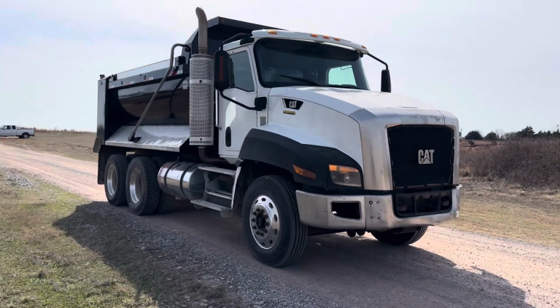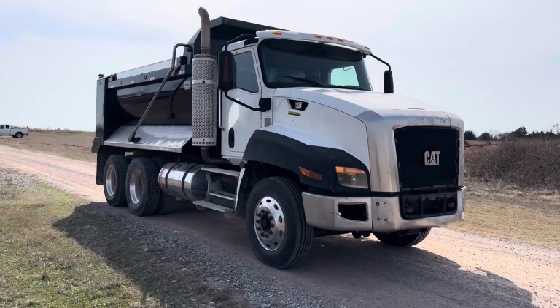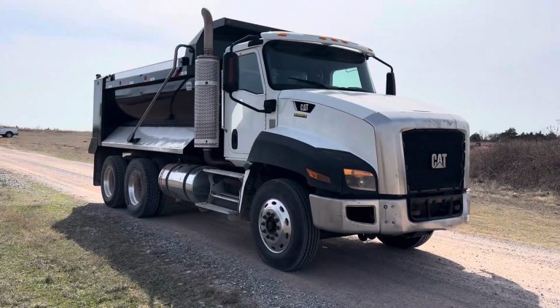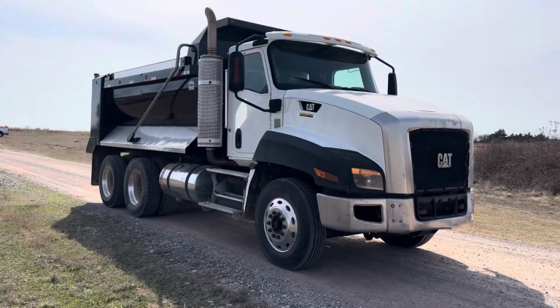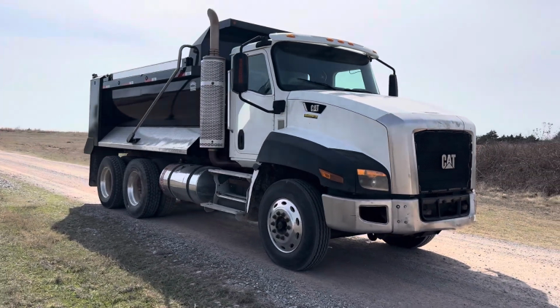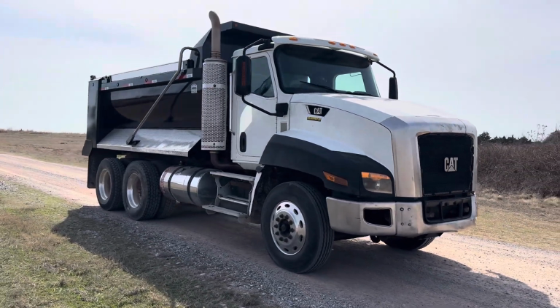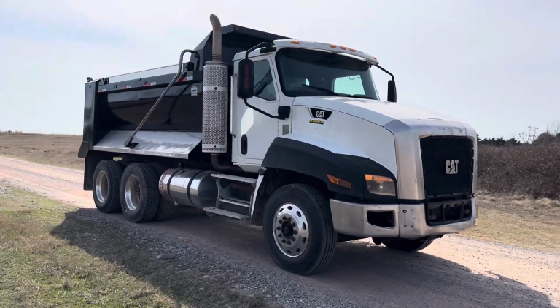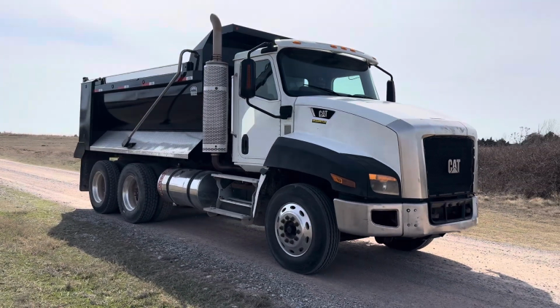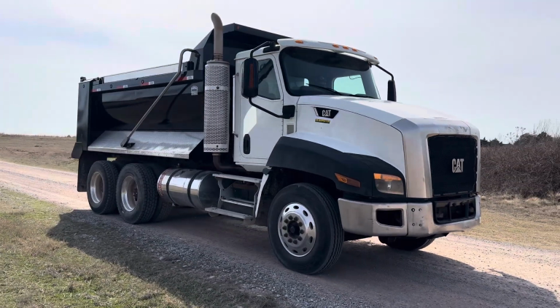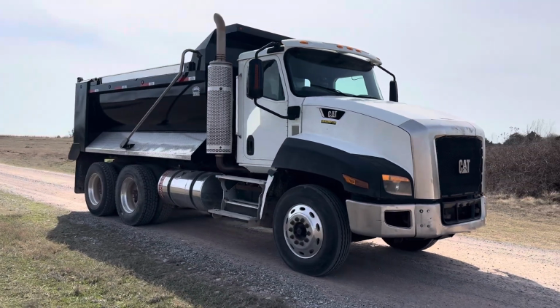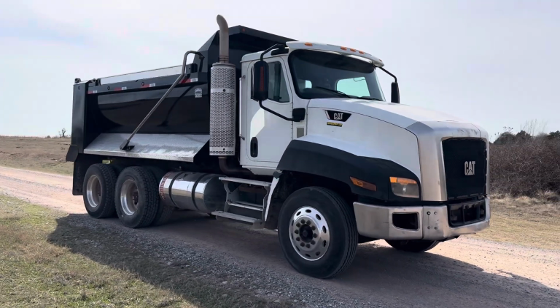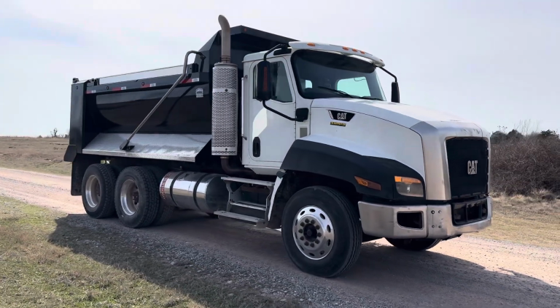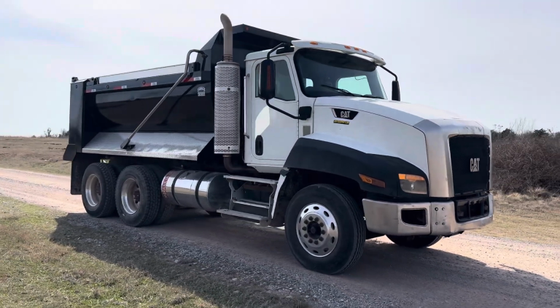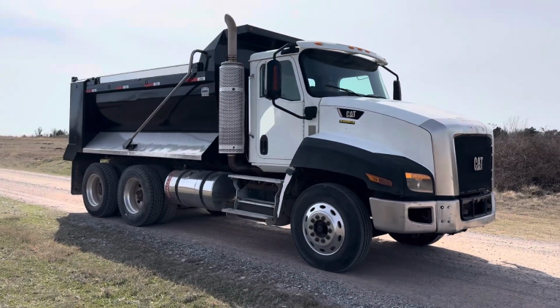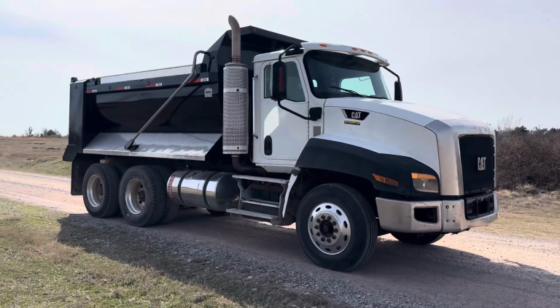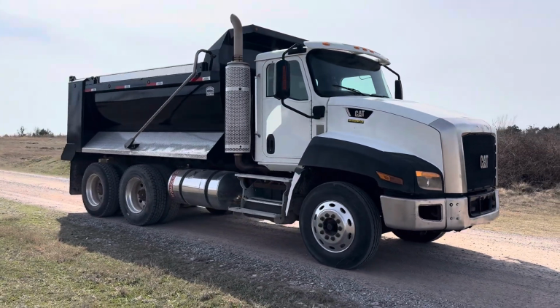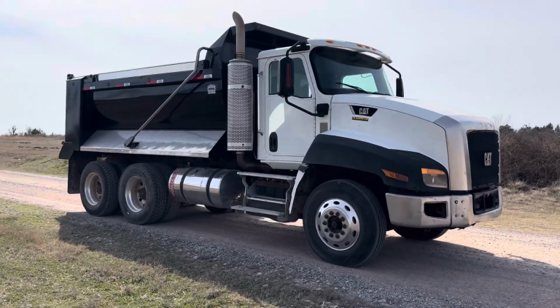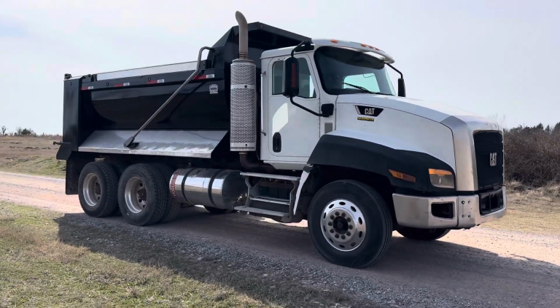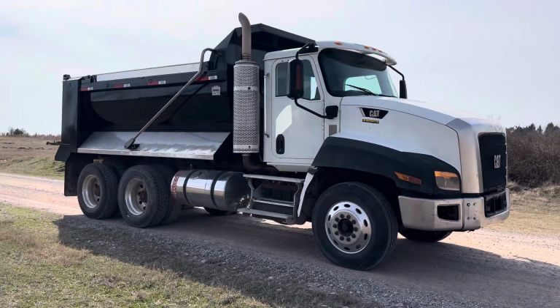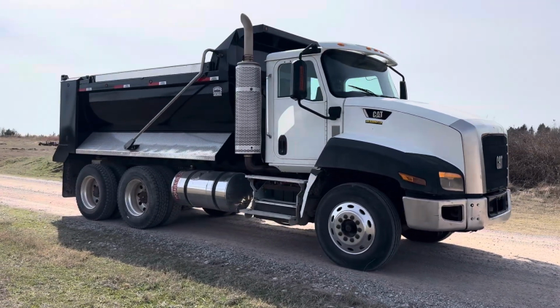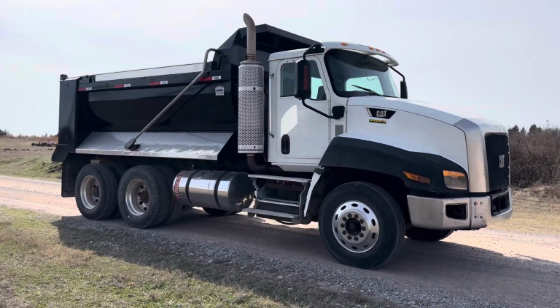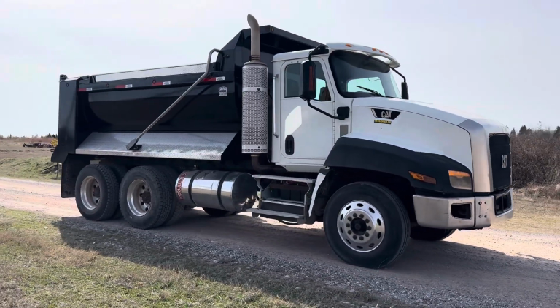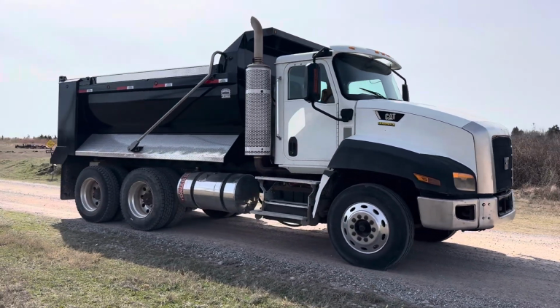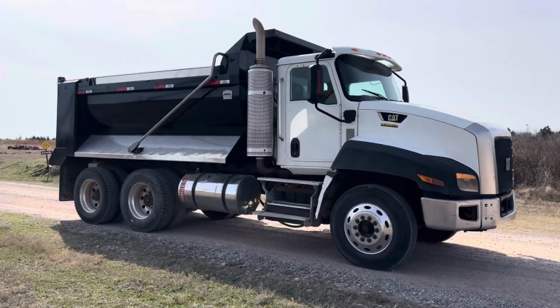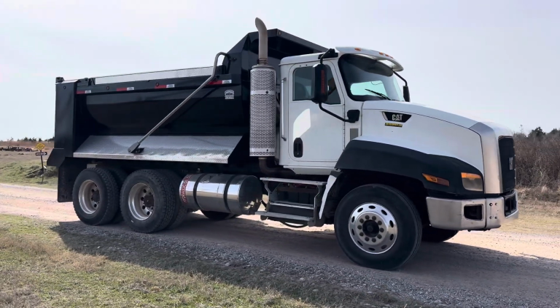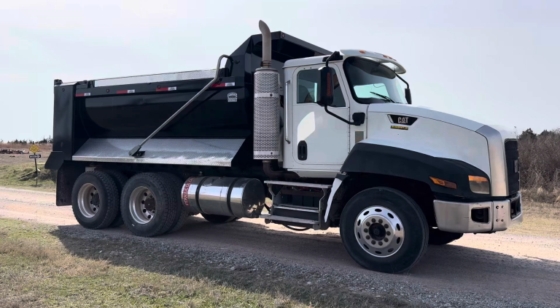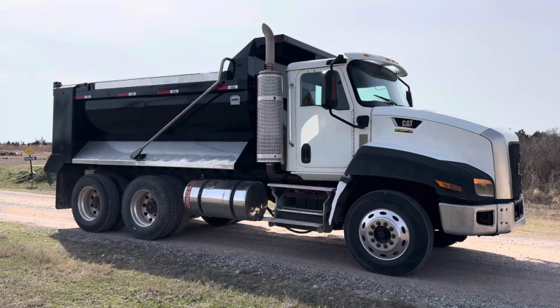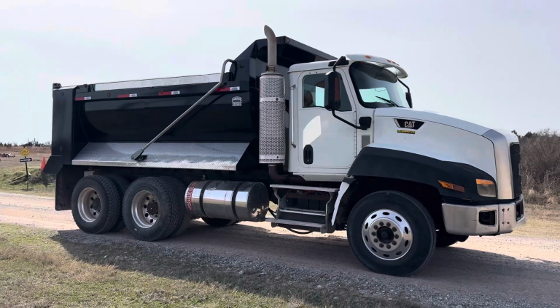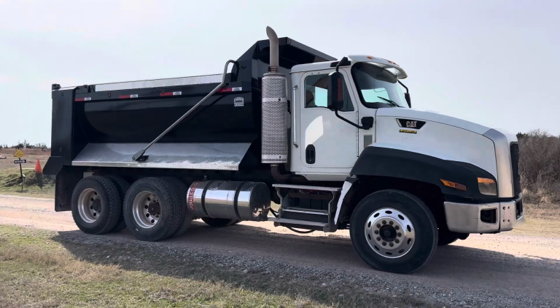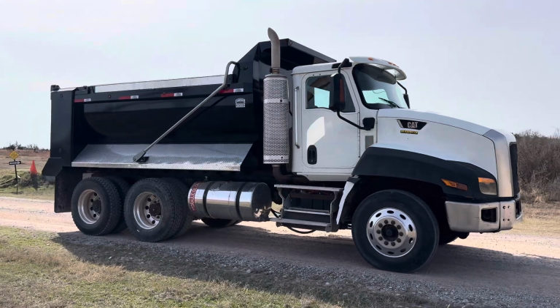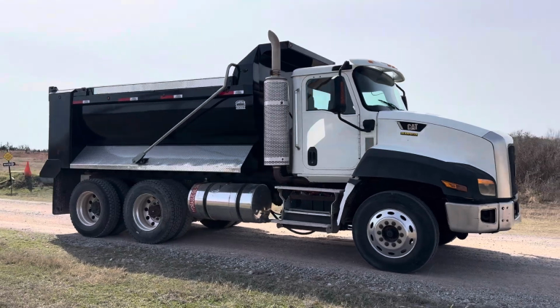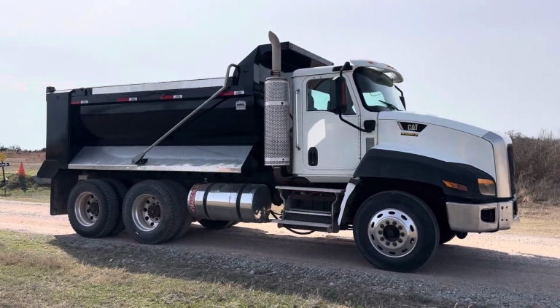It has an automatic transmission, good tires all the way around, and a brand new bed on it.